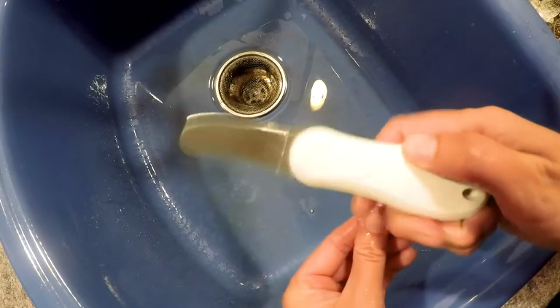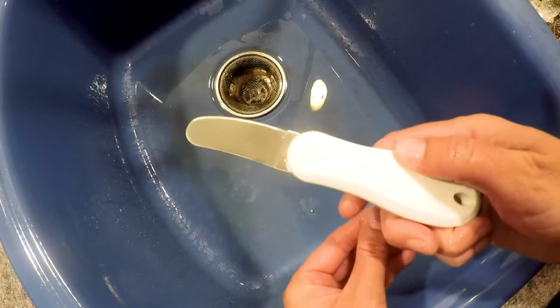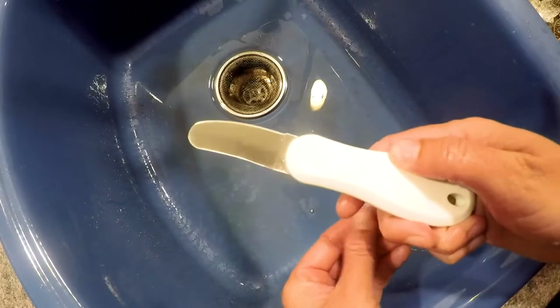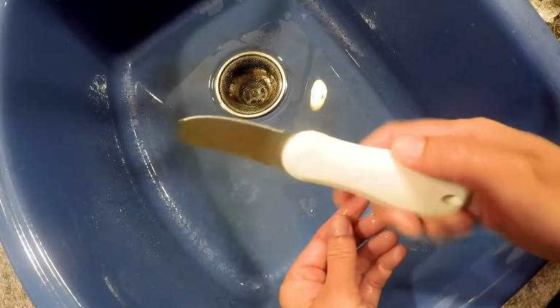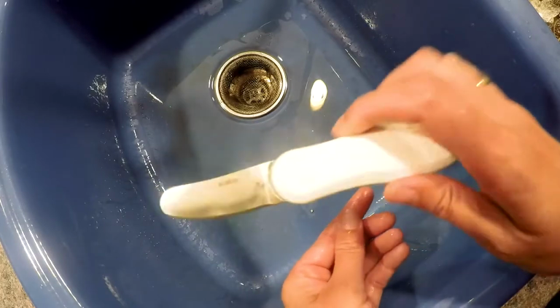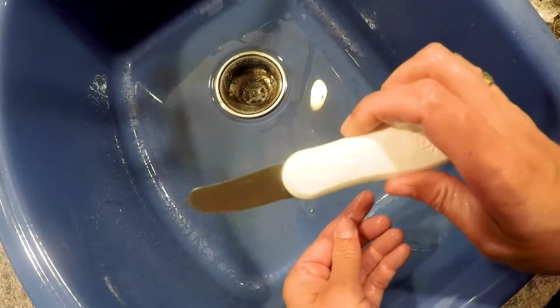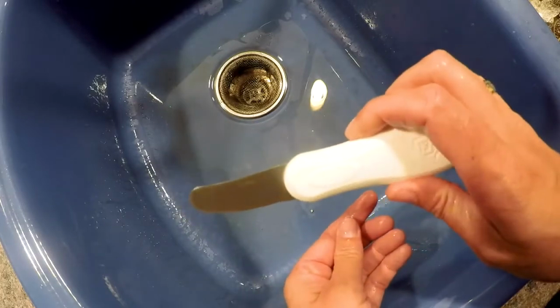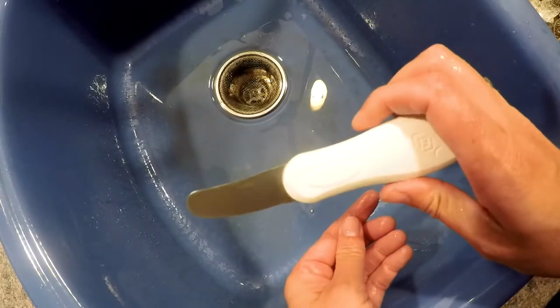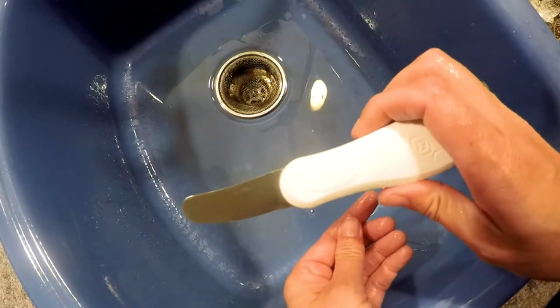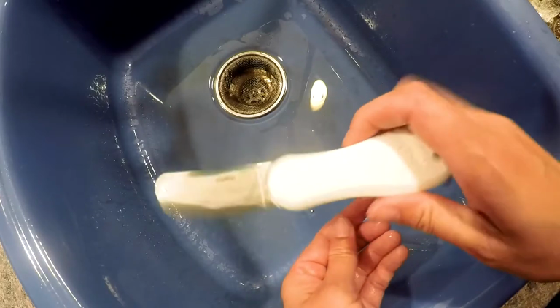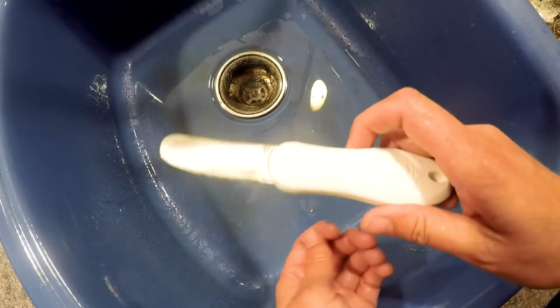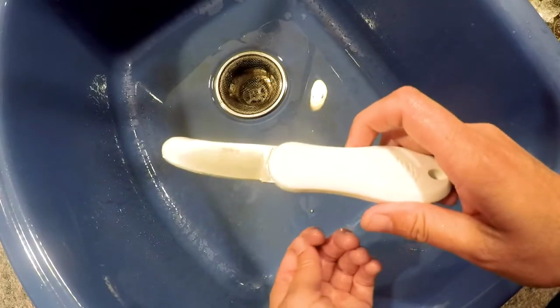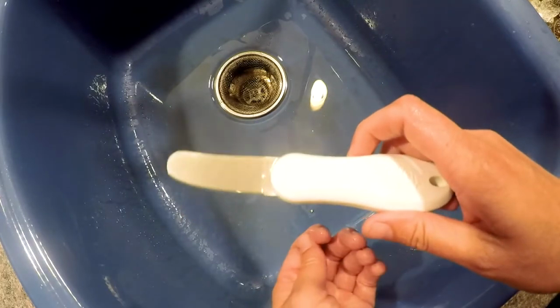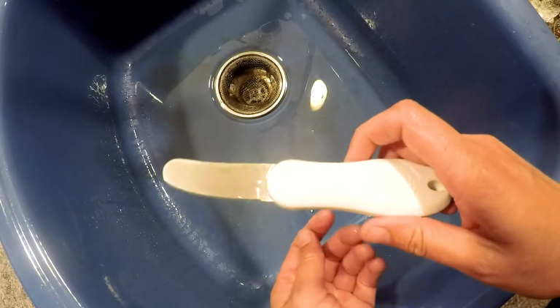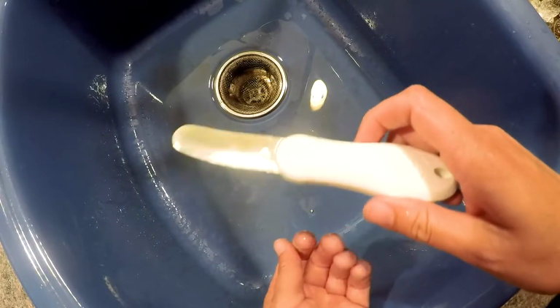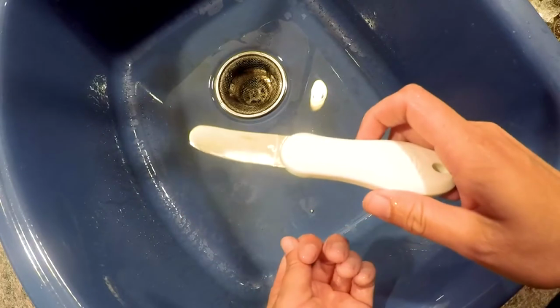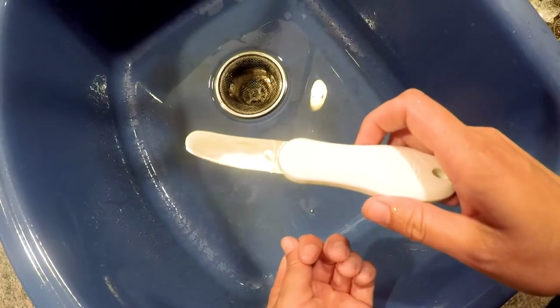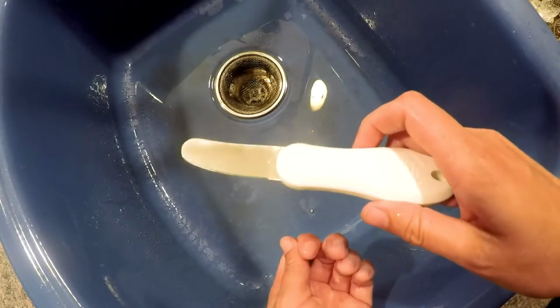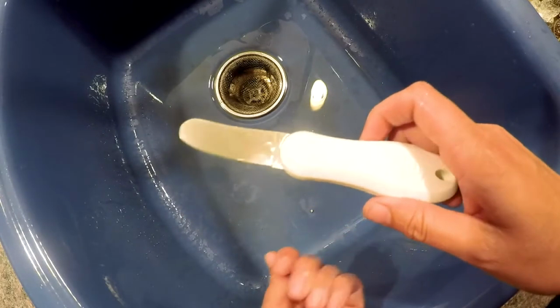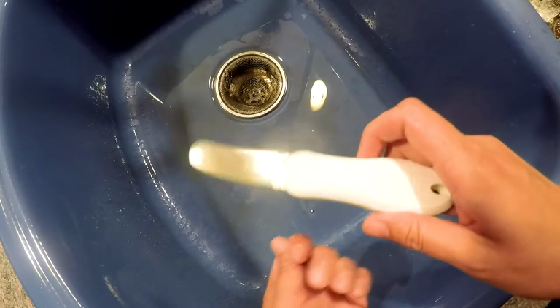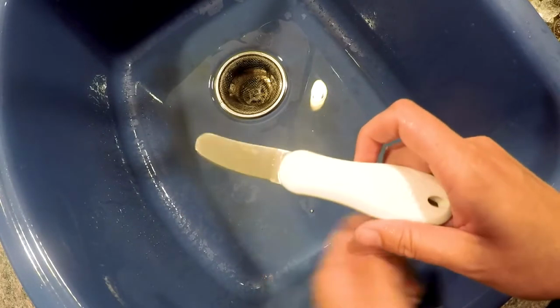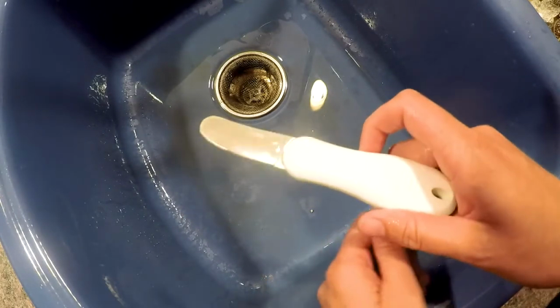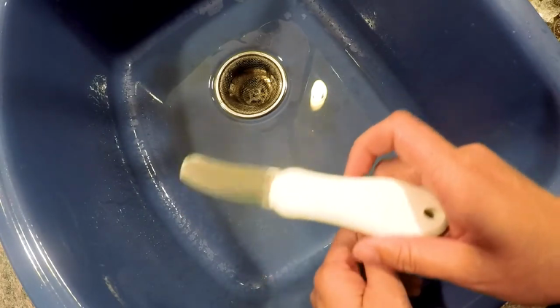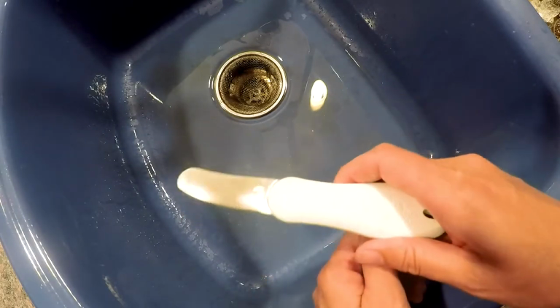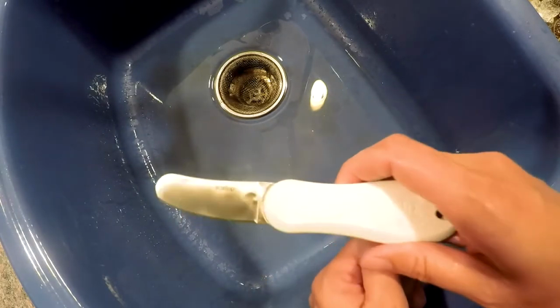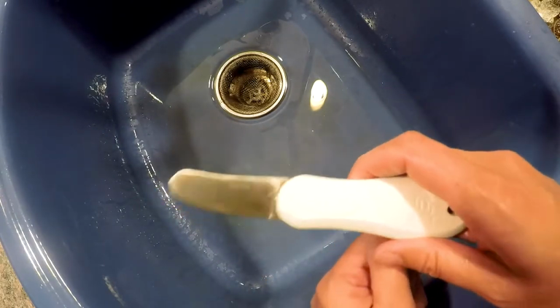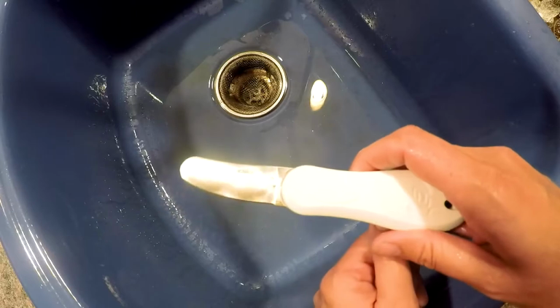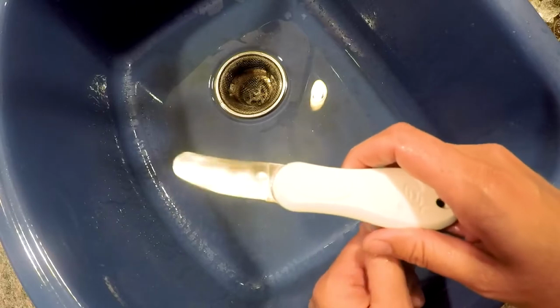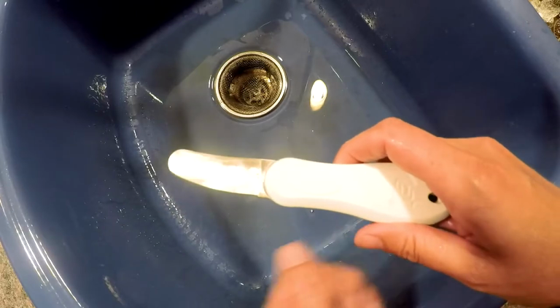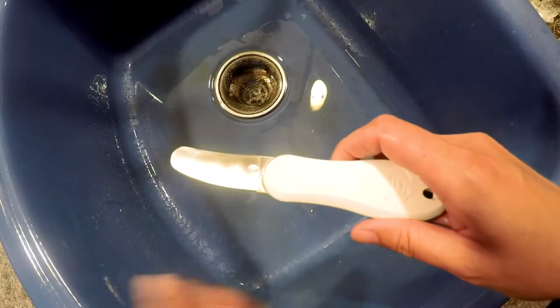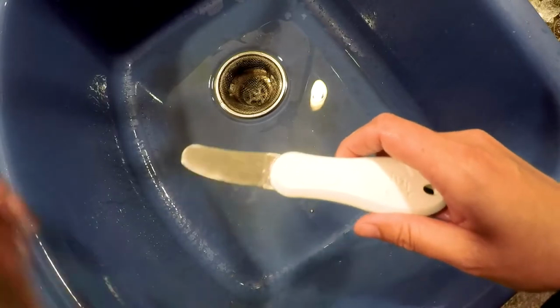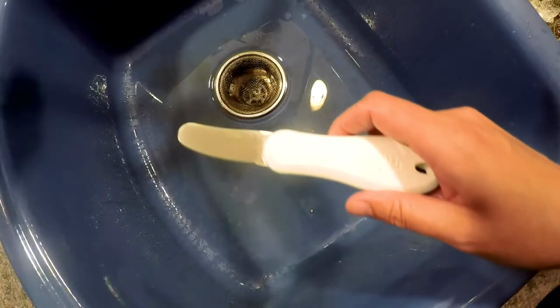I'm going to use a scallop shucking knife, but you can easily use a teaspoon or even an oyster shucking knife for this task.